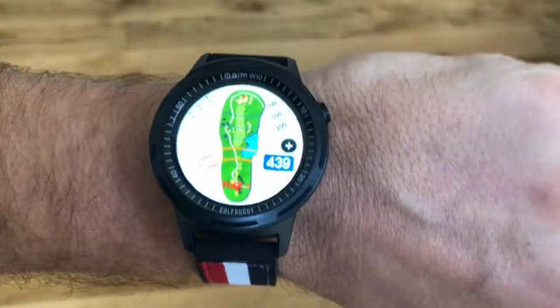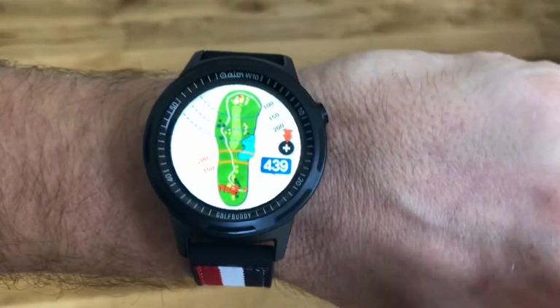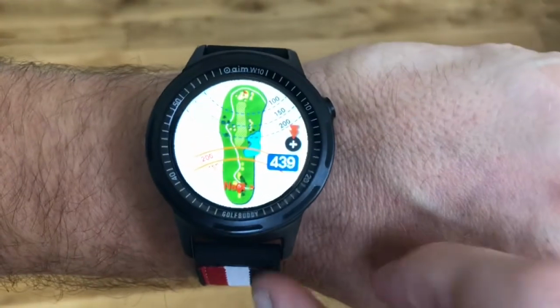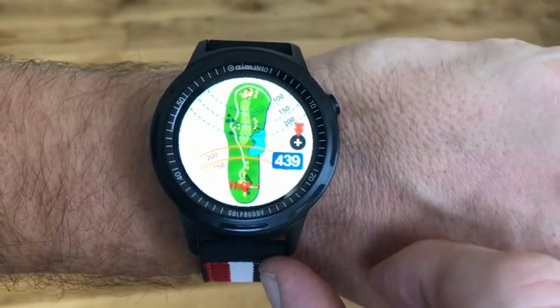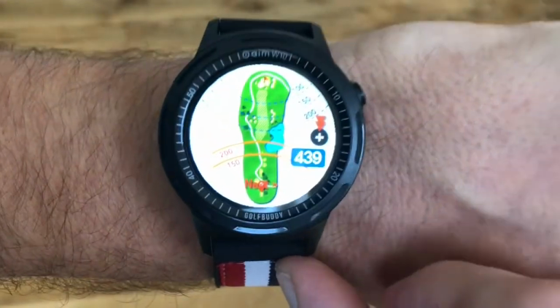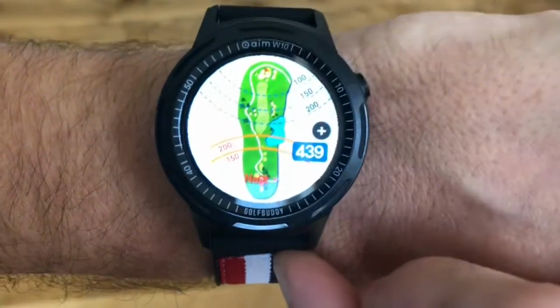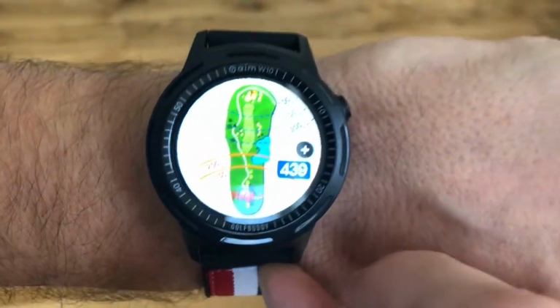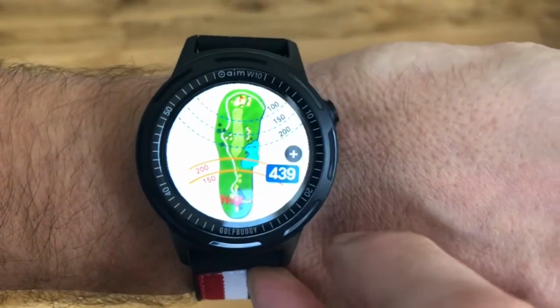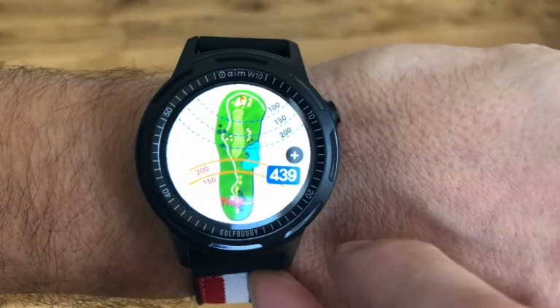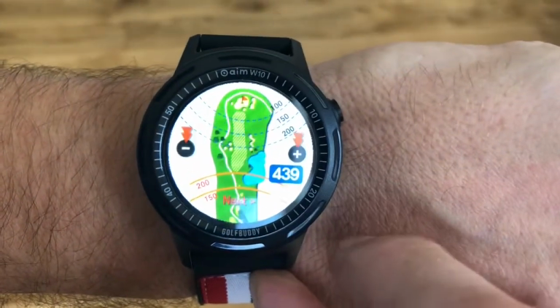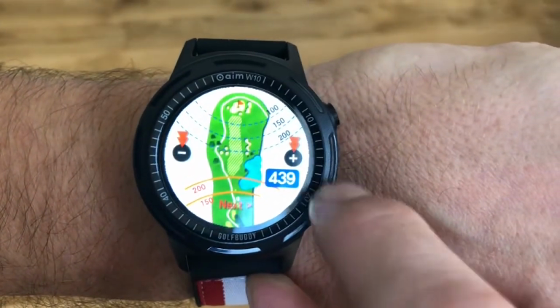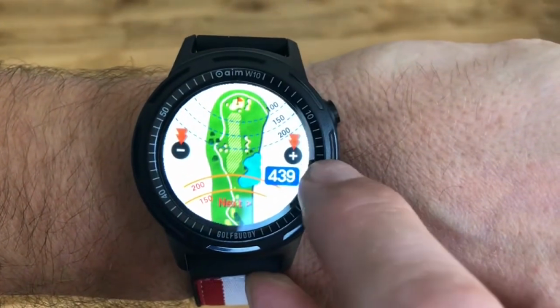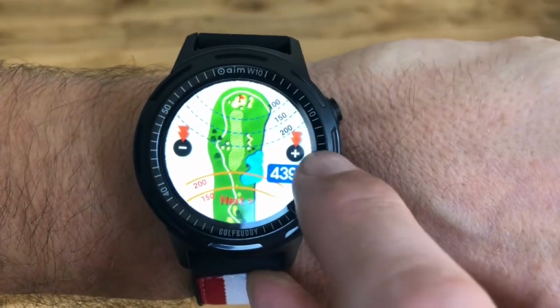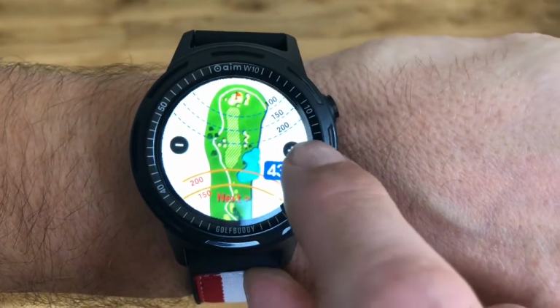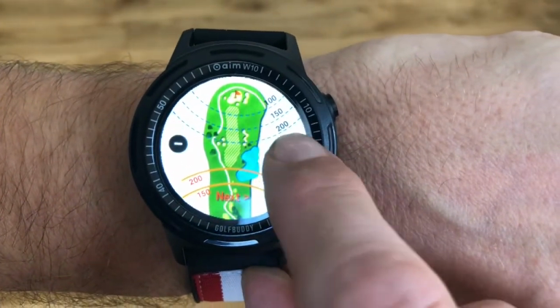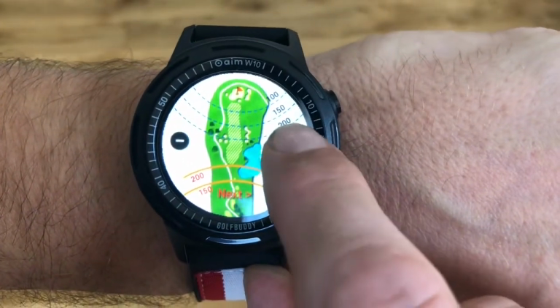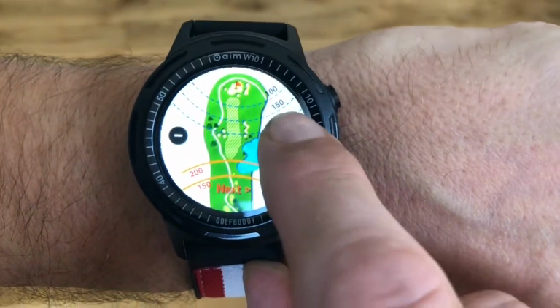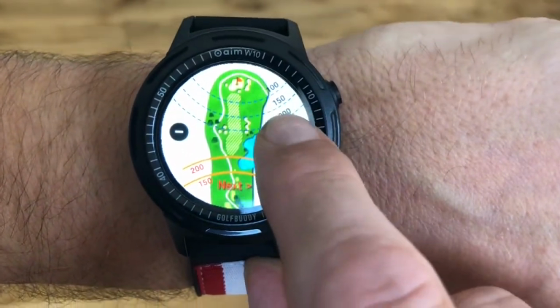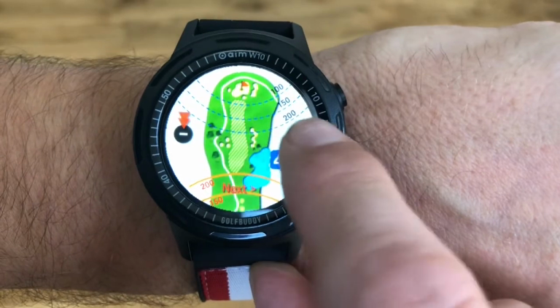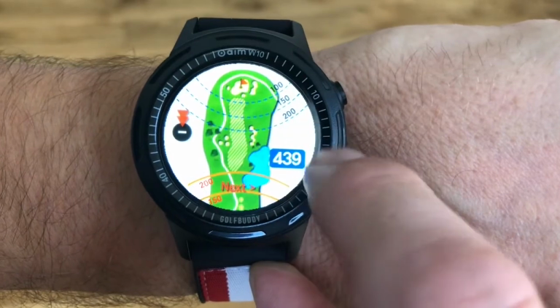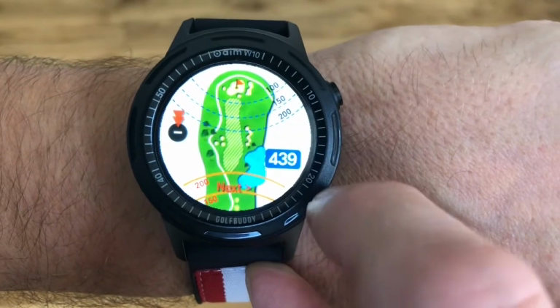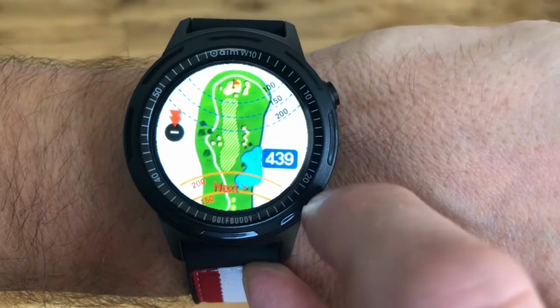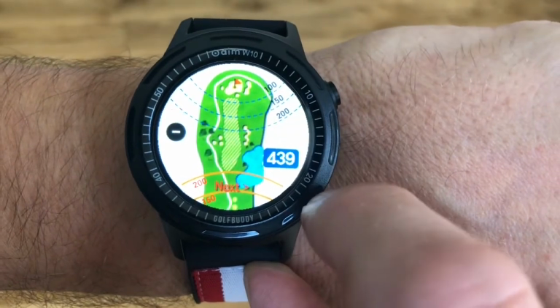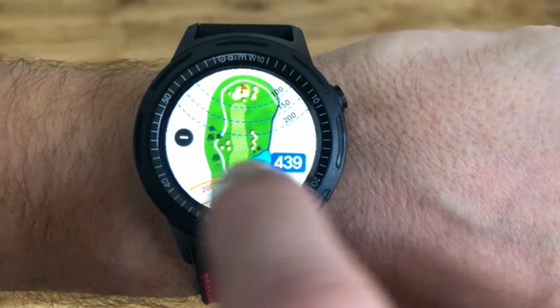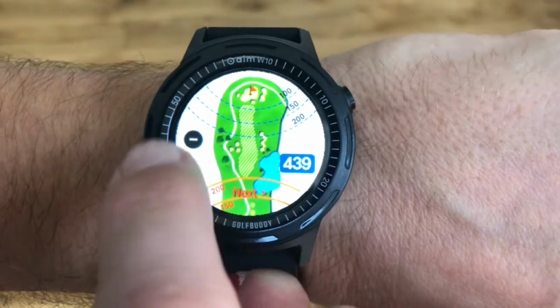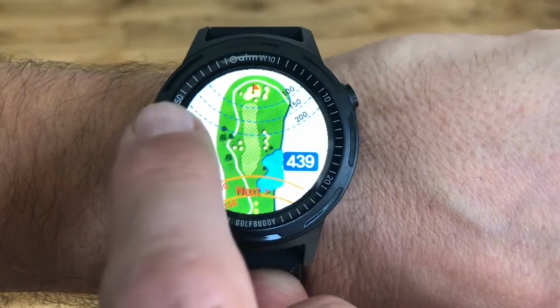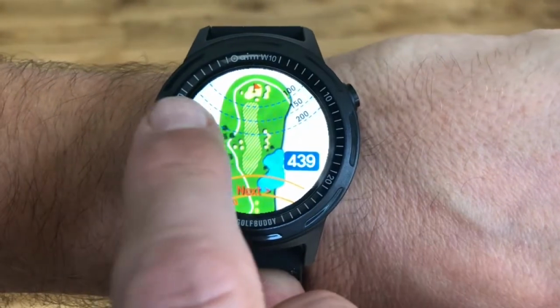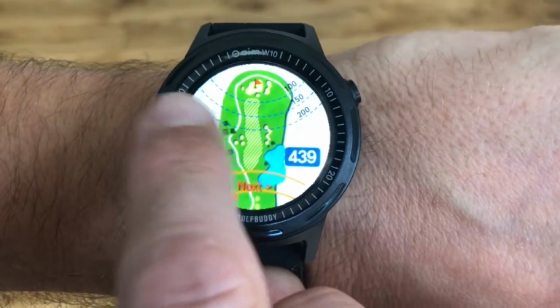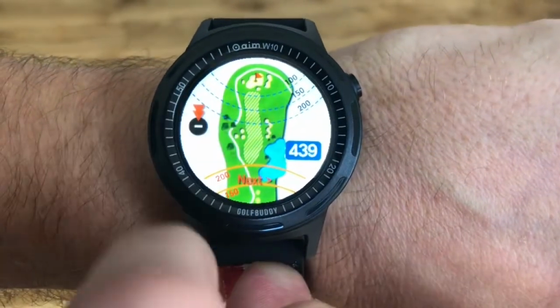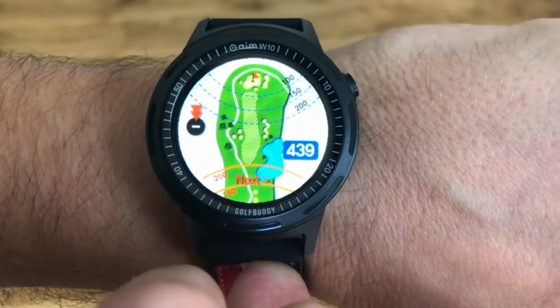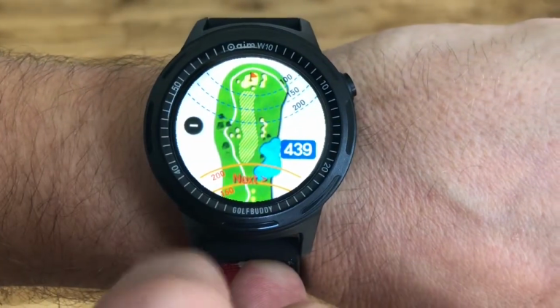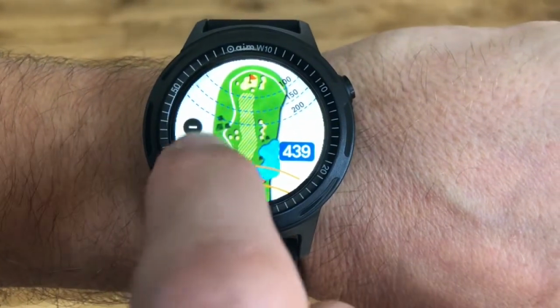The watch has an overhead bird's eye view of each hole. It will show the hazards and also the distance of the pin, which is good for club selection.